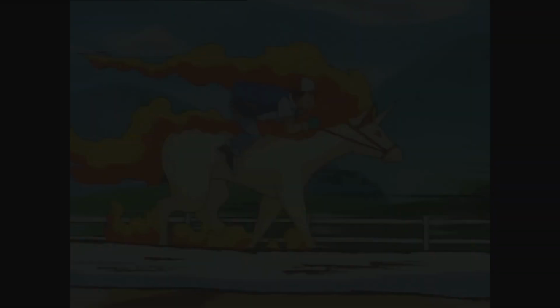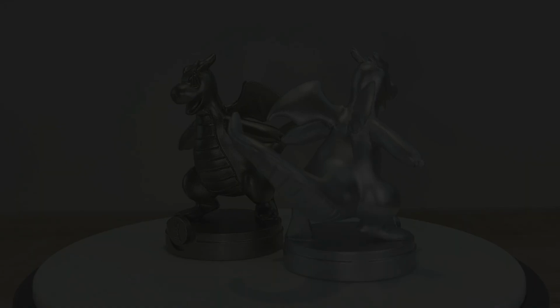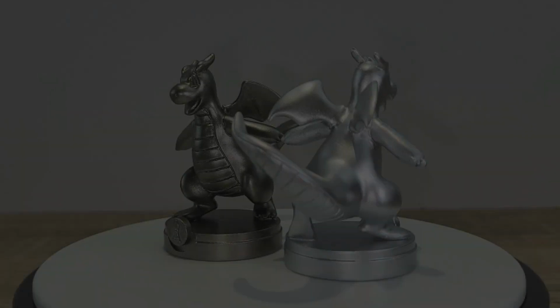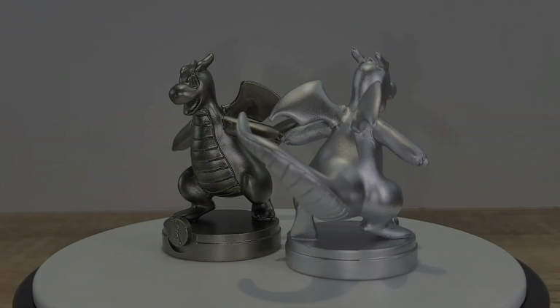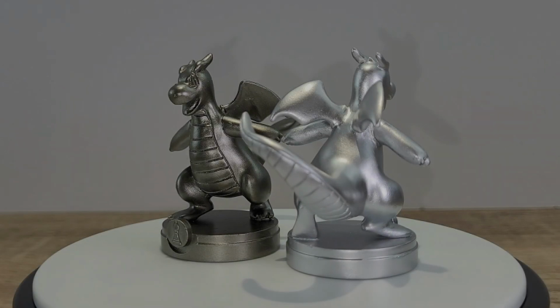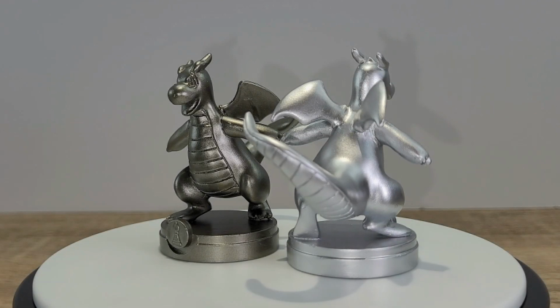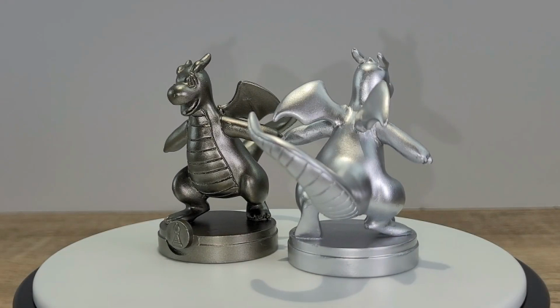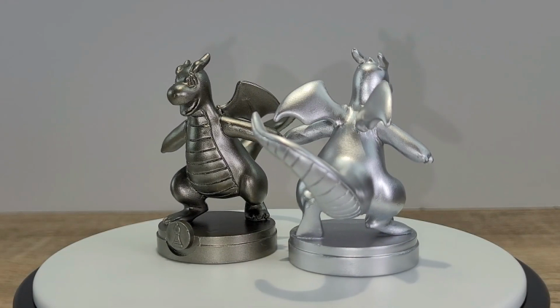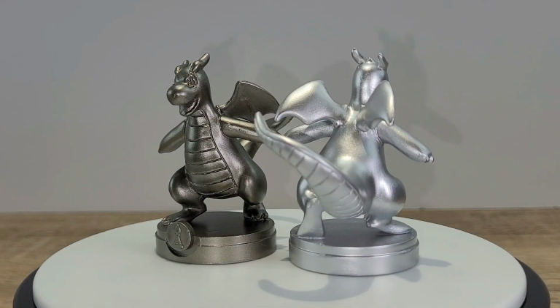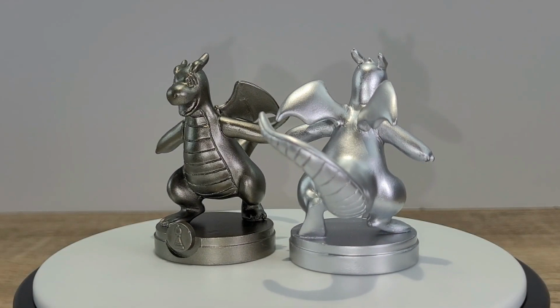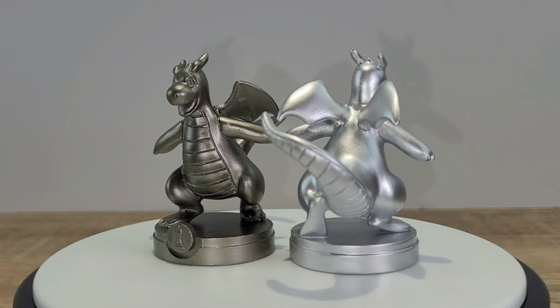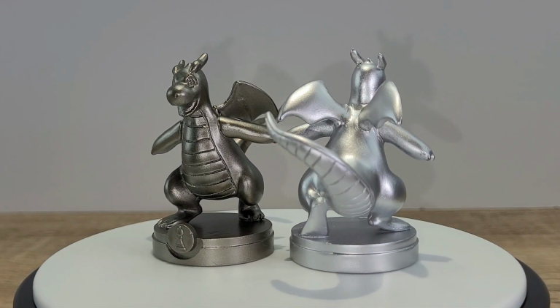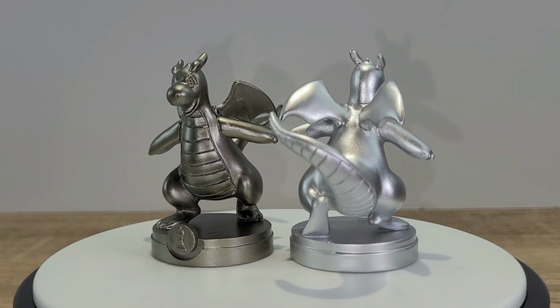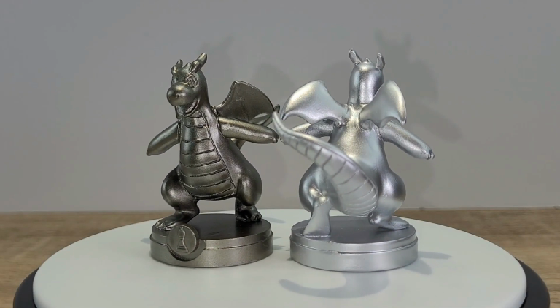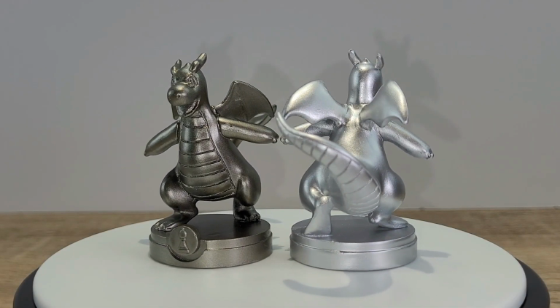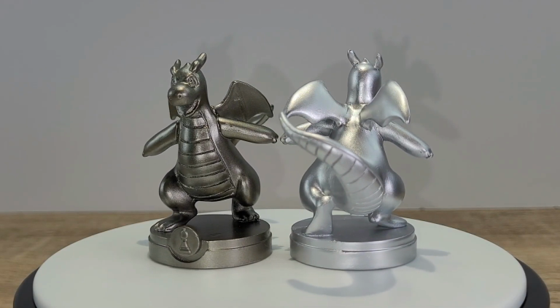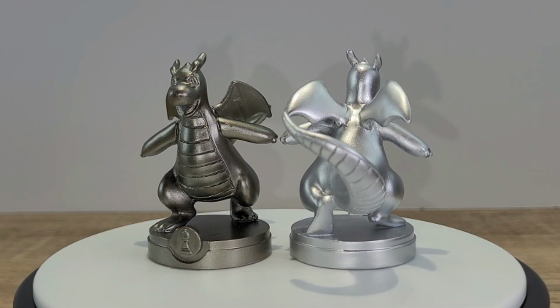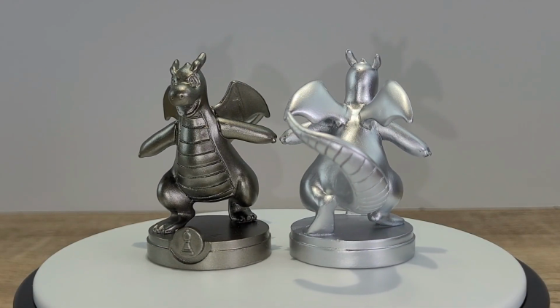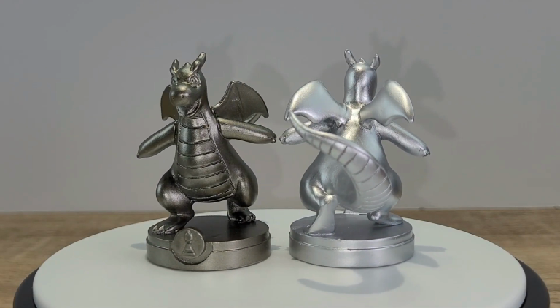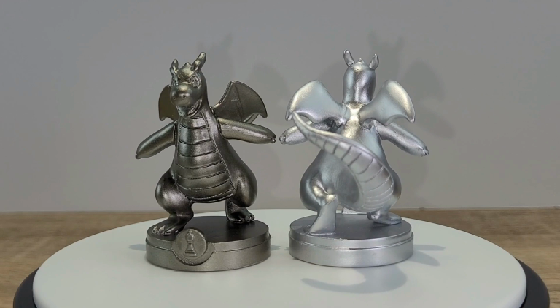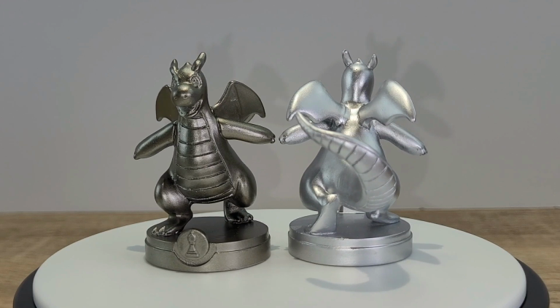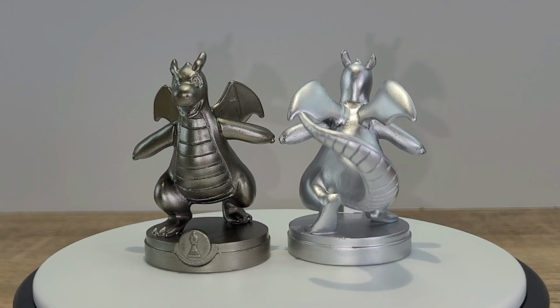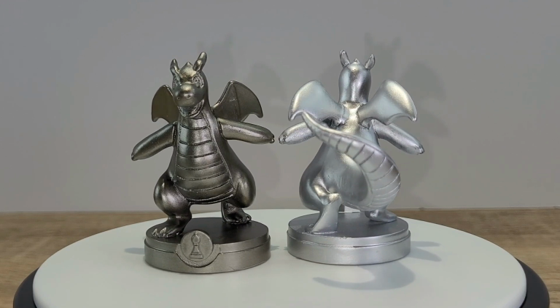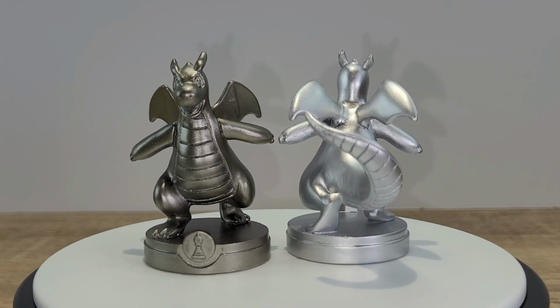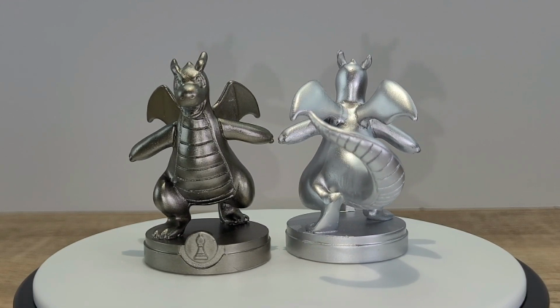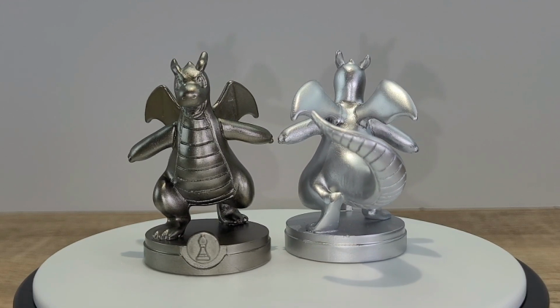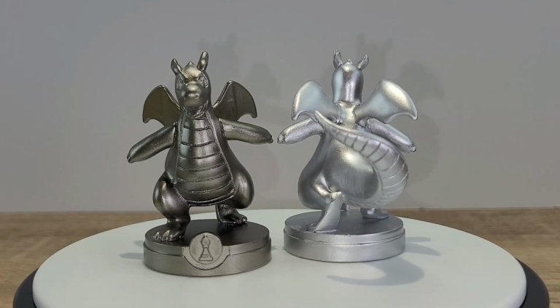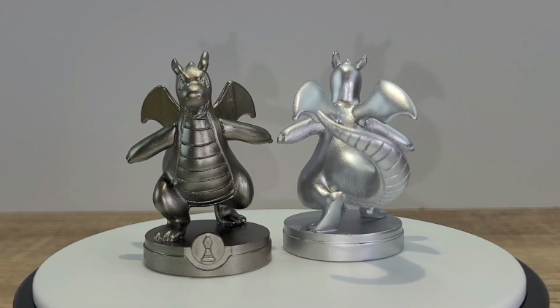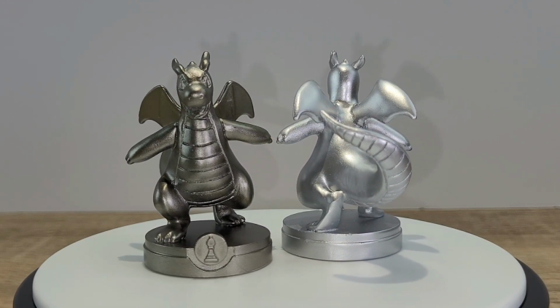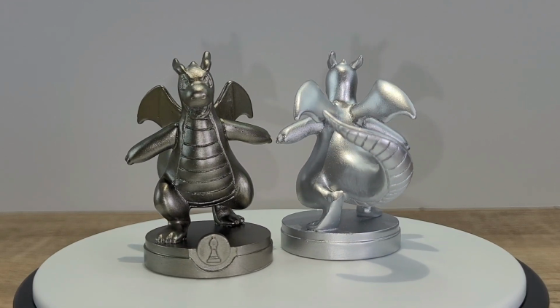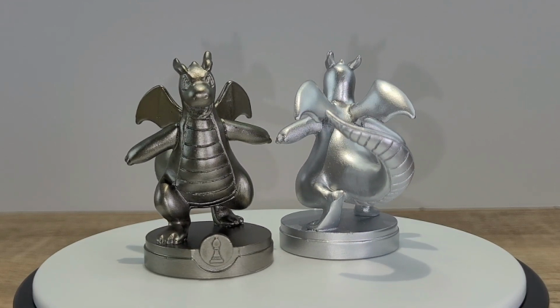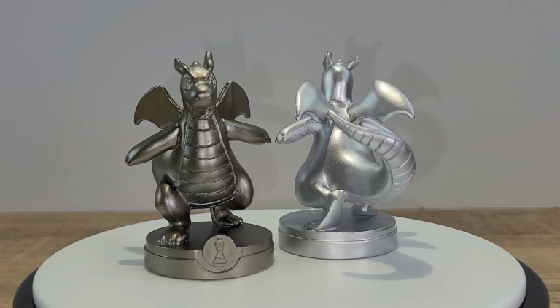The next one is Dragonite. For the purpose of this chess game, Dragonite represents the bishop, which is the one that moves diagonal.